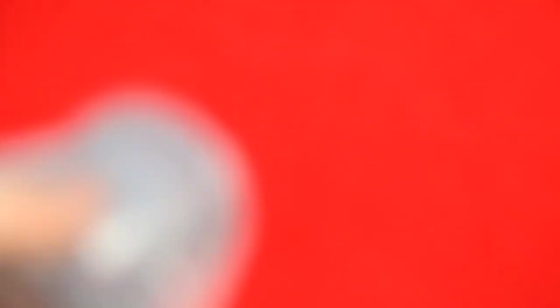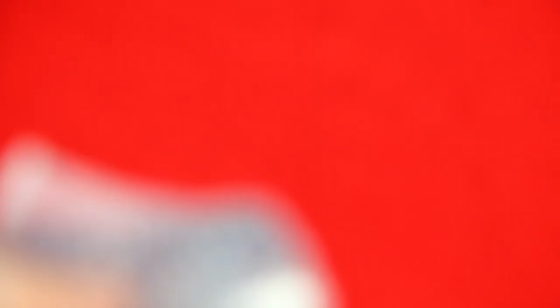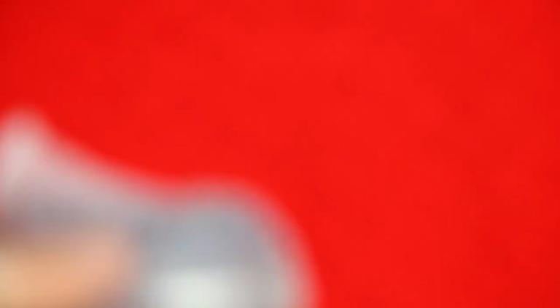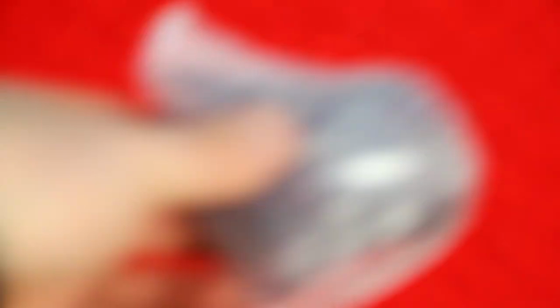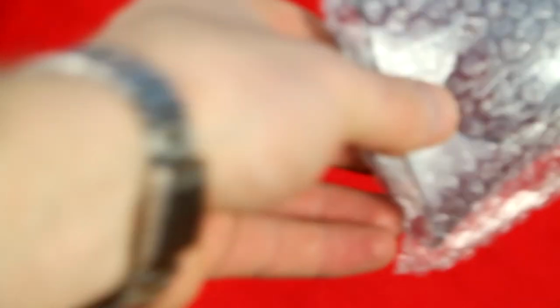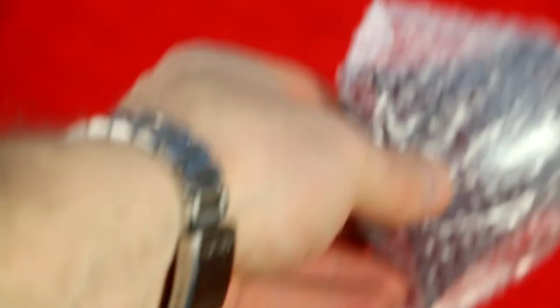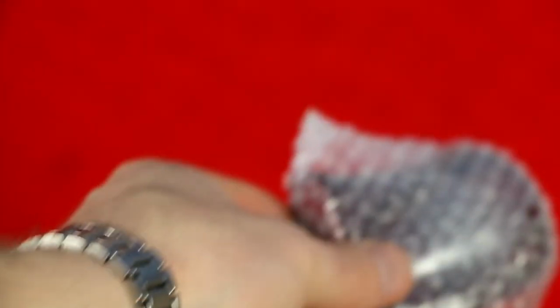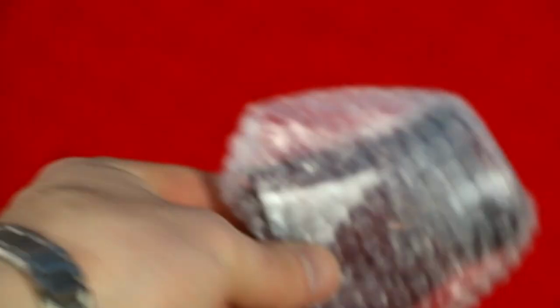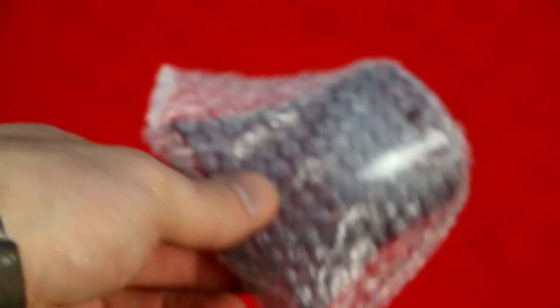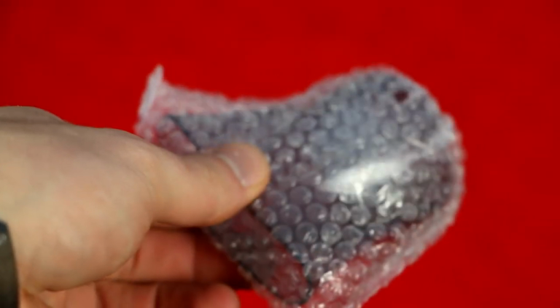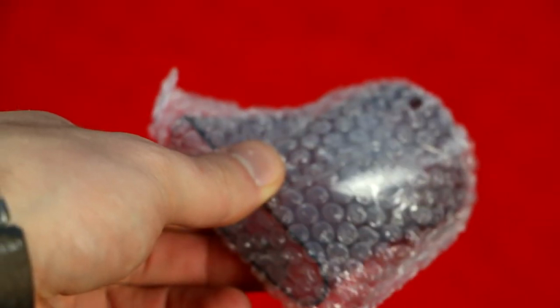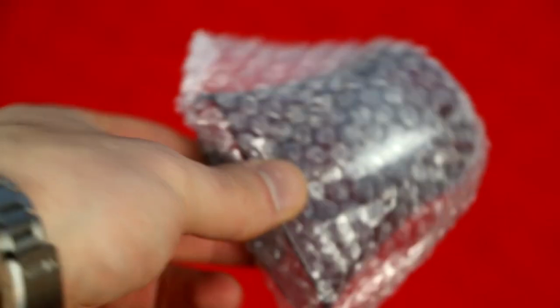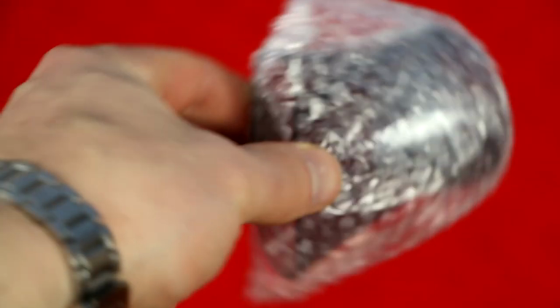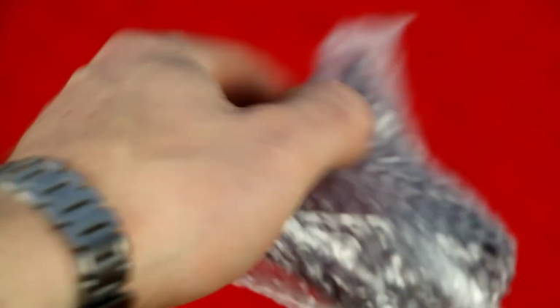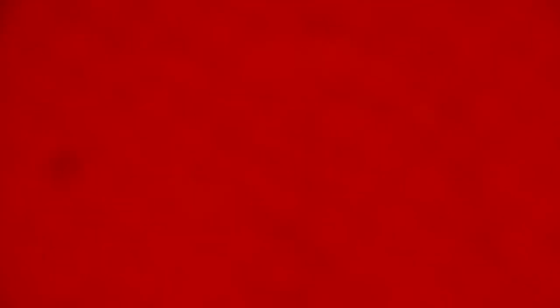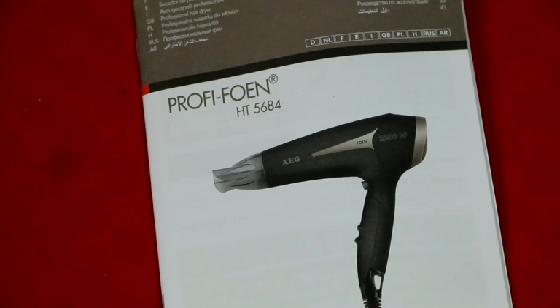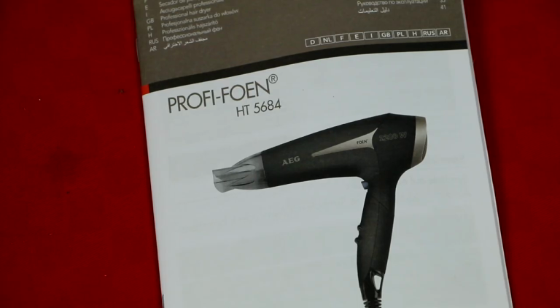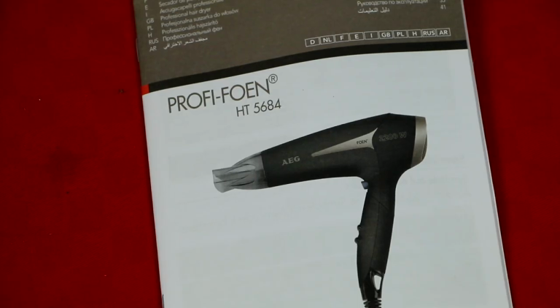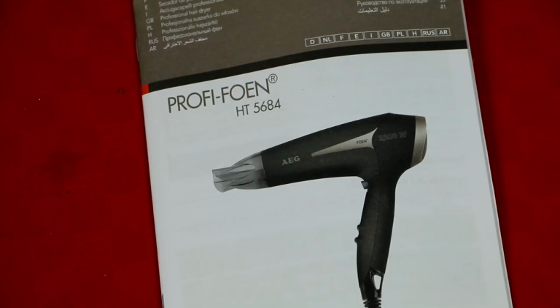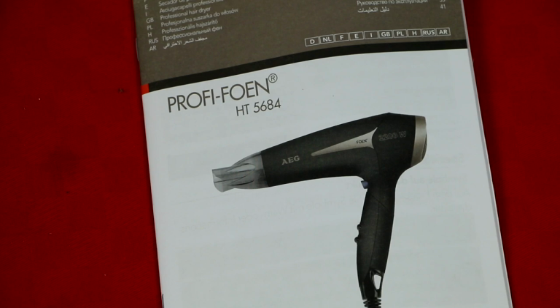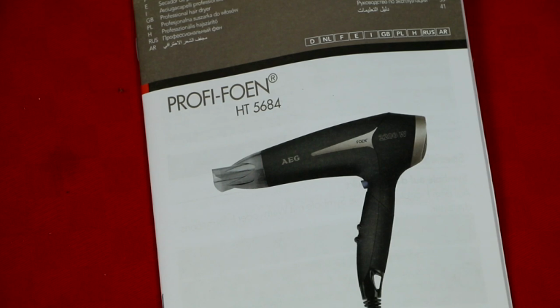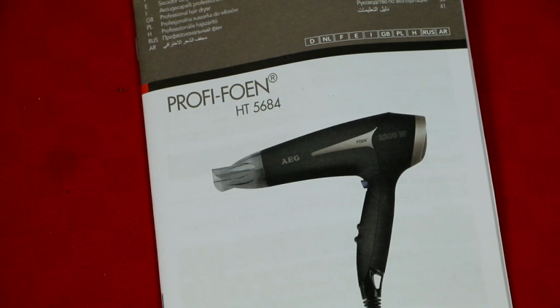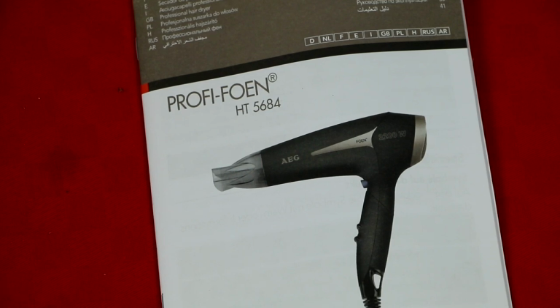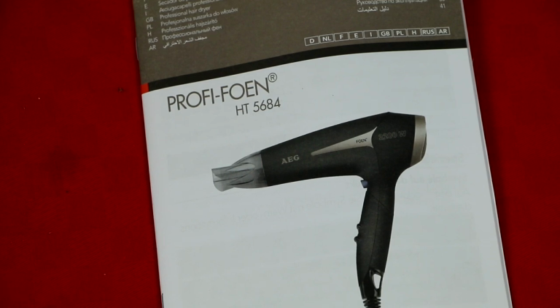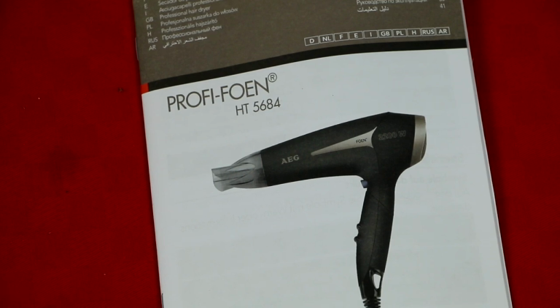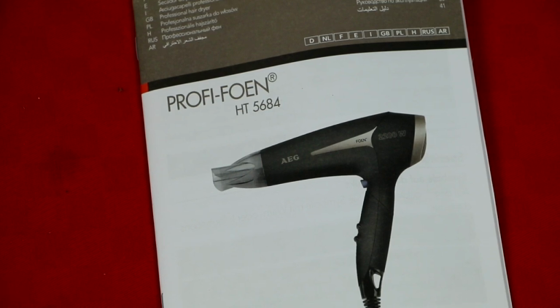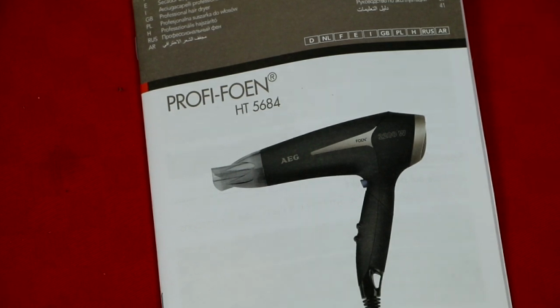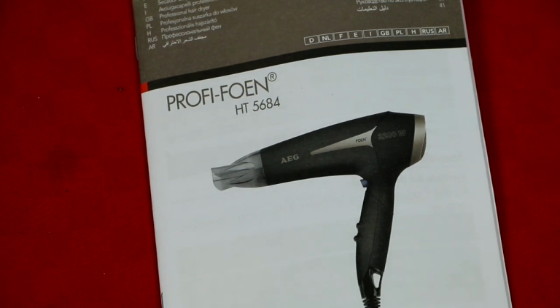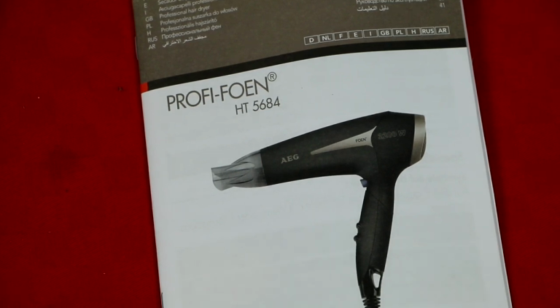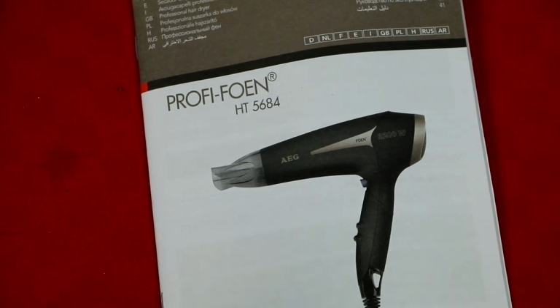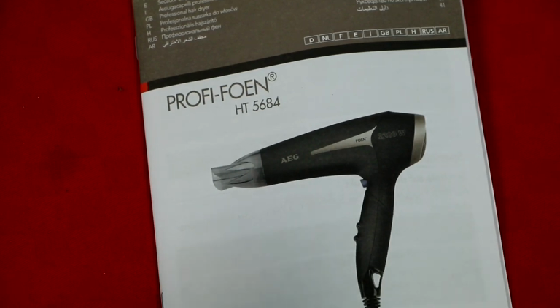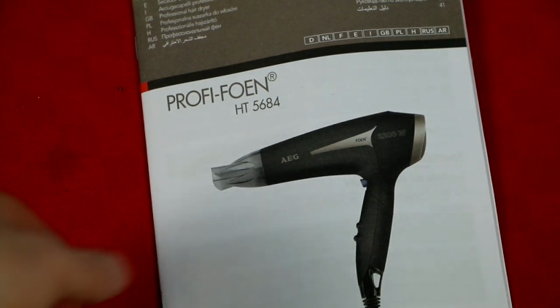In the box you also get this little piece, and of course you also get the manual if you want to read it.